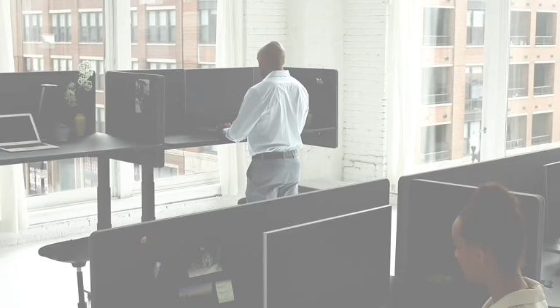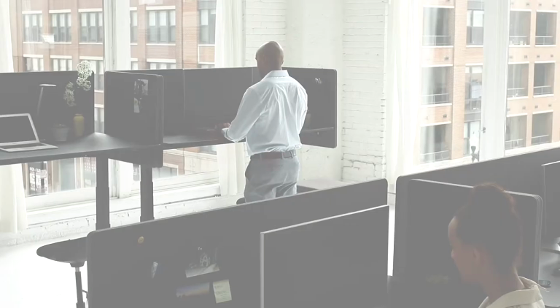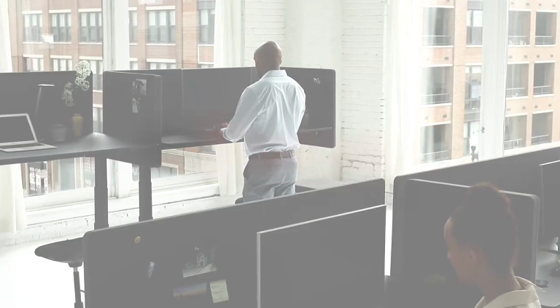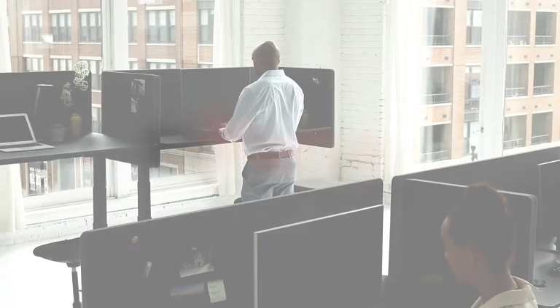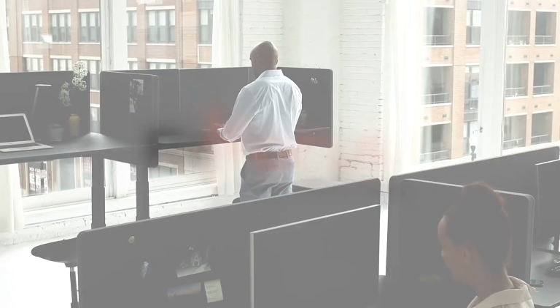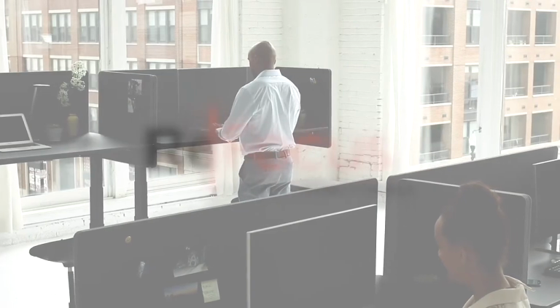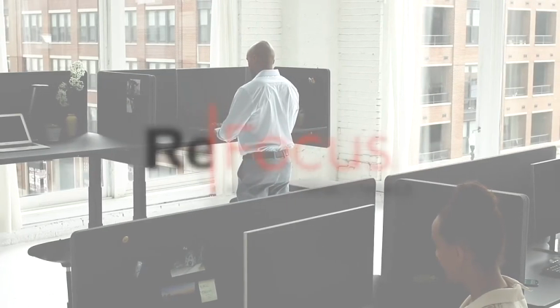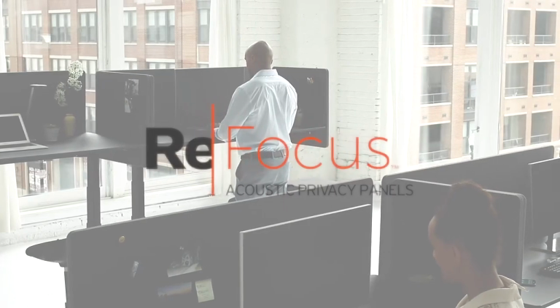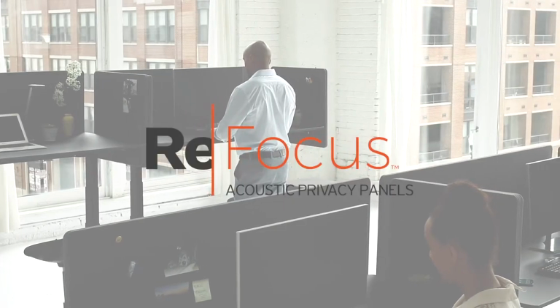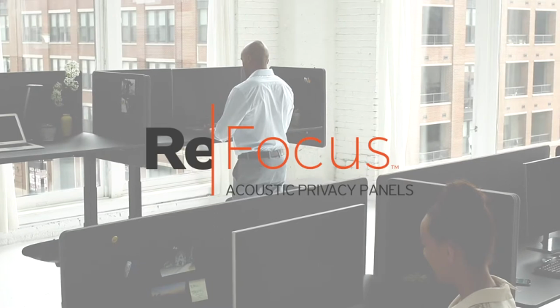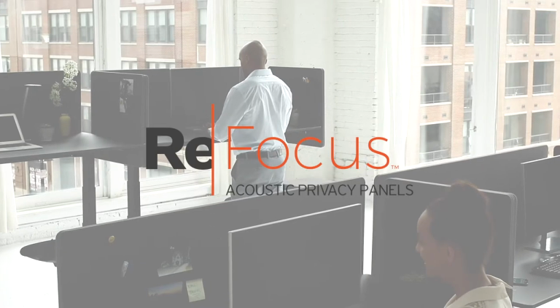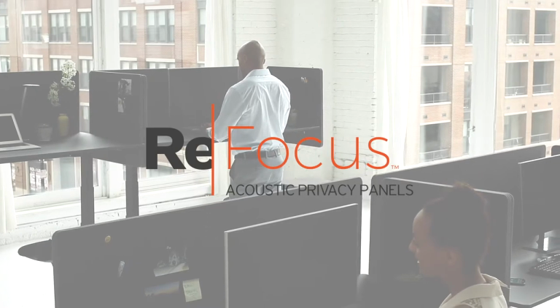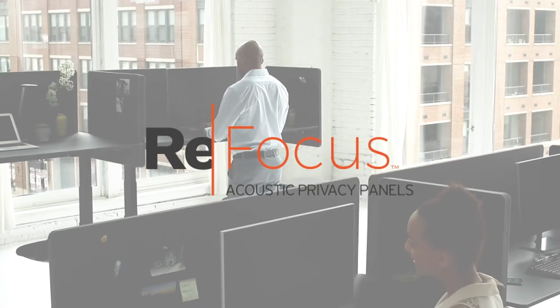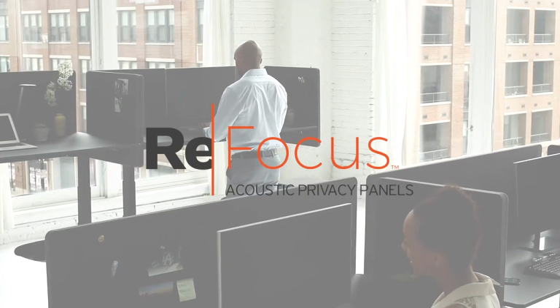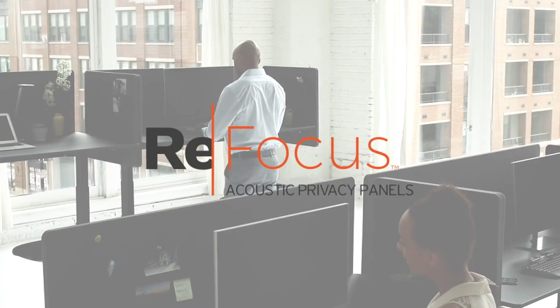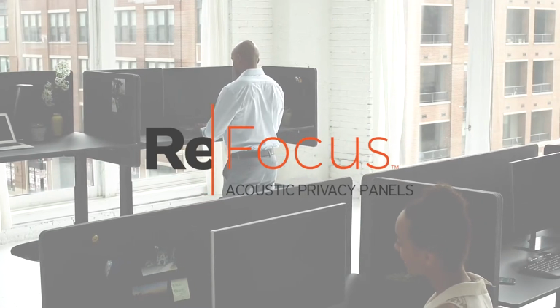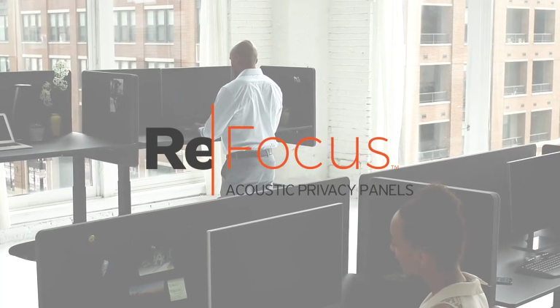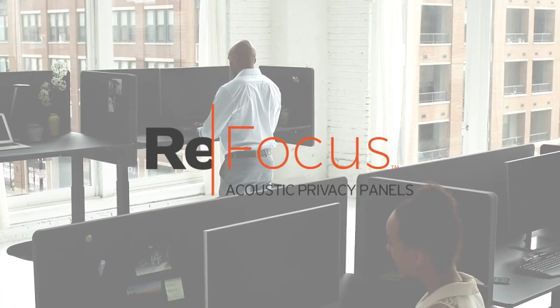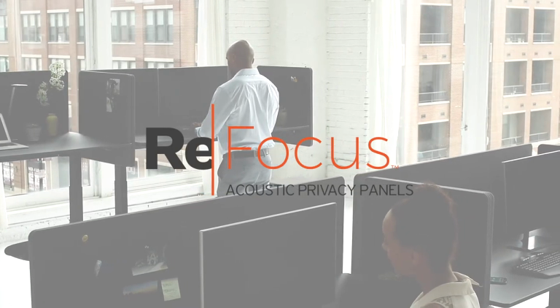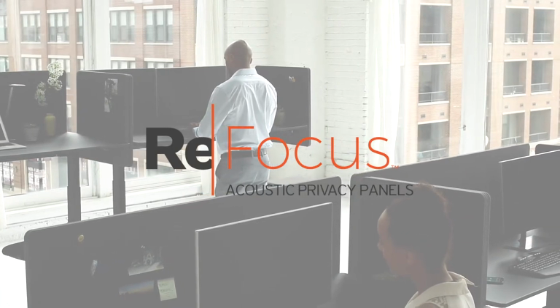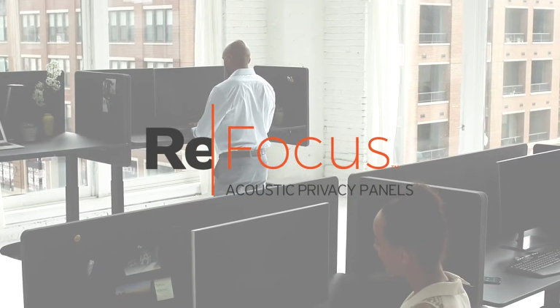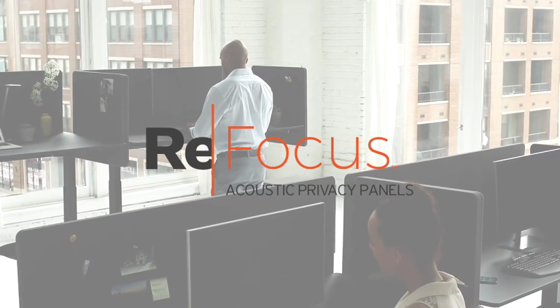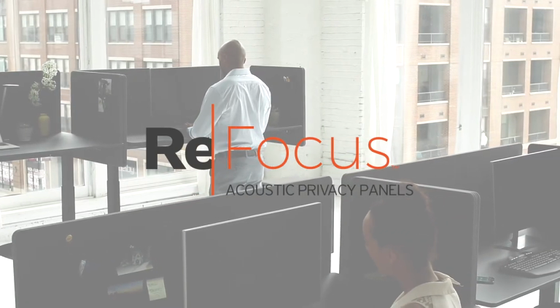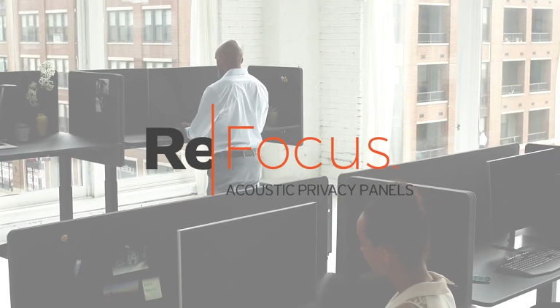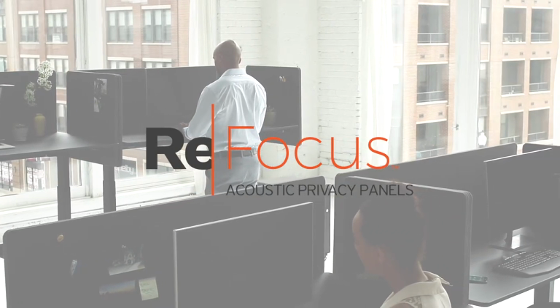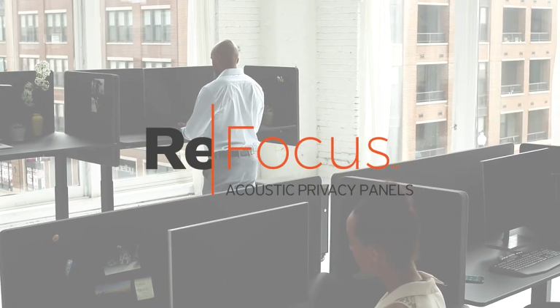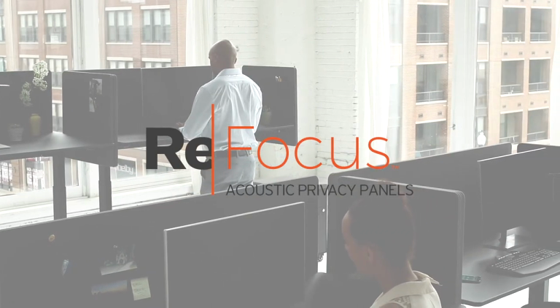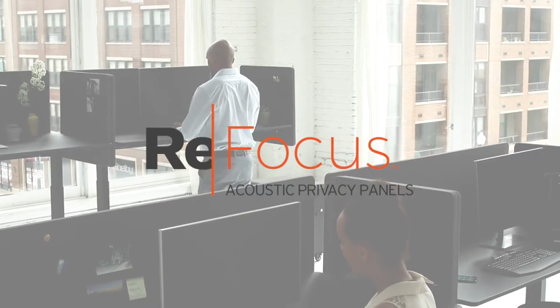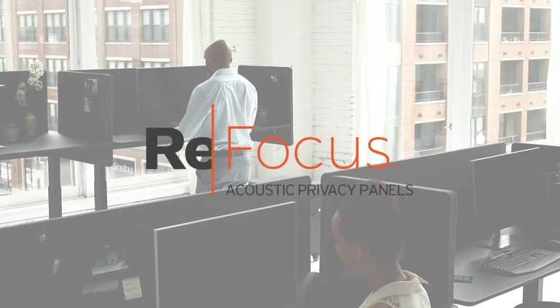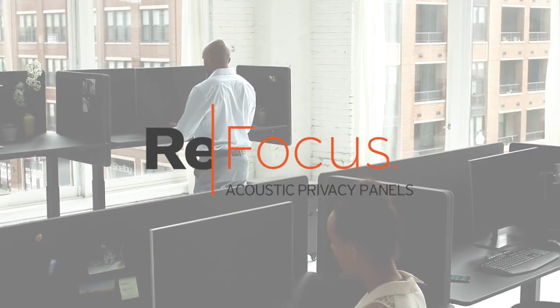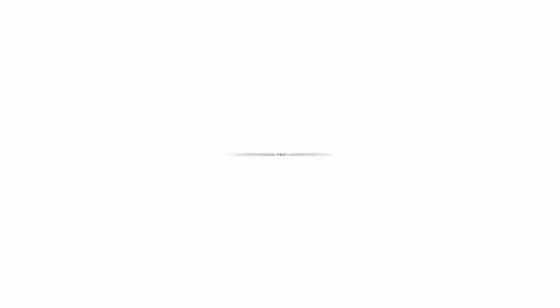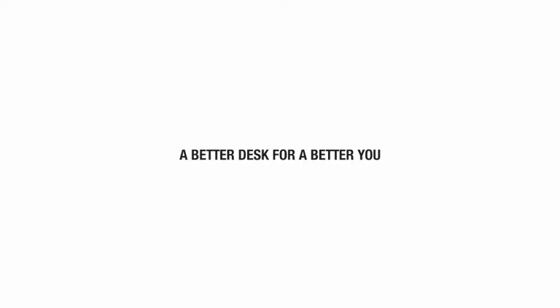Refocus Acoustic Privacy Desktop Panels — cut noise, eliminate distractions, boost productivity.